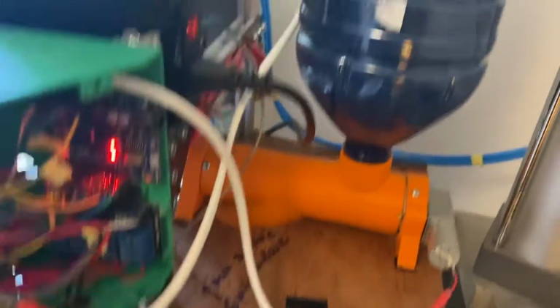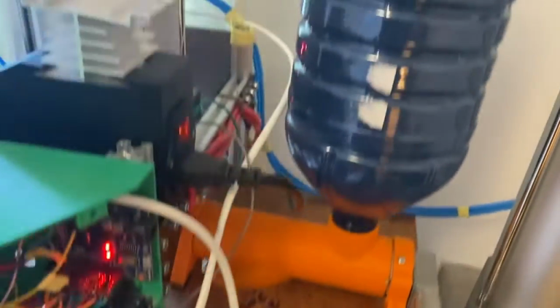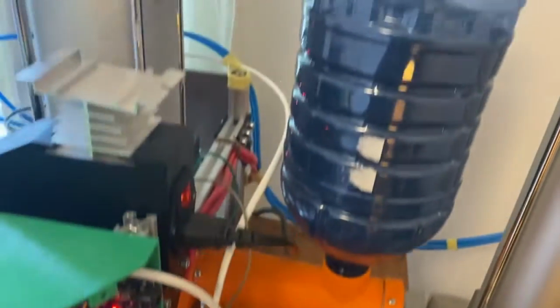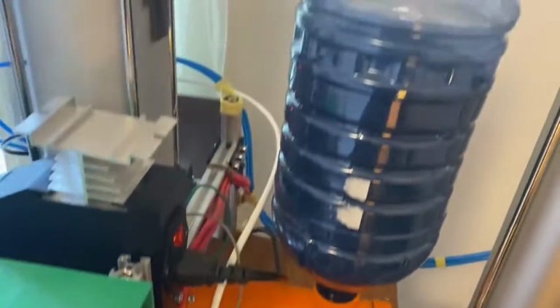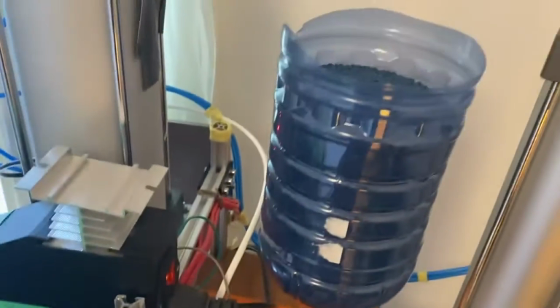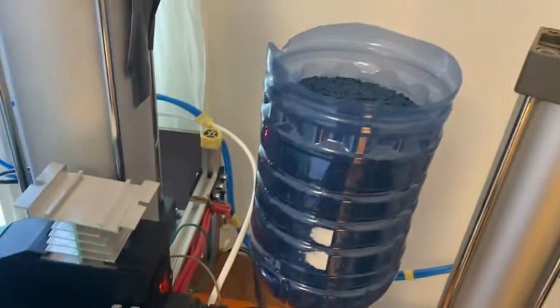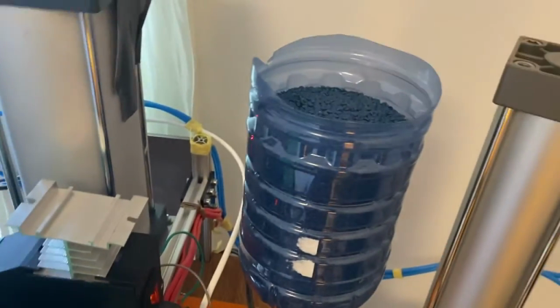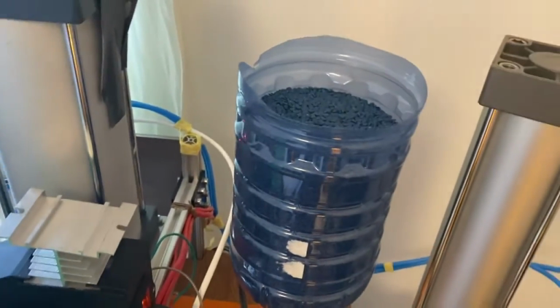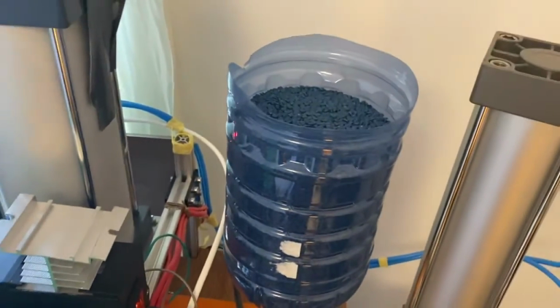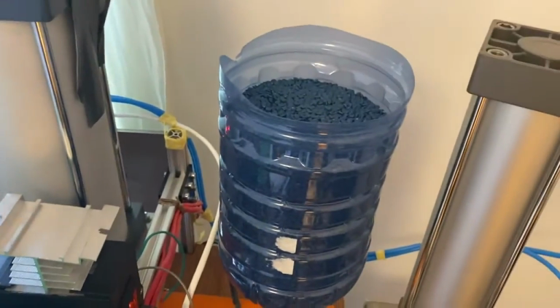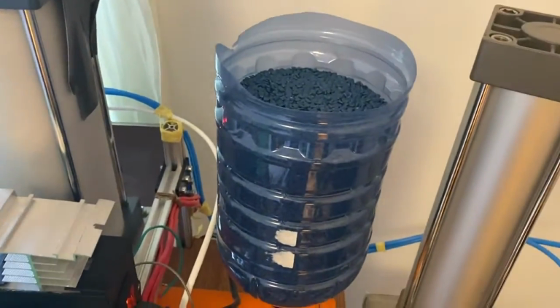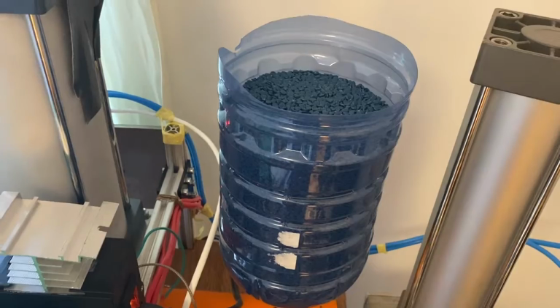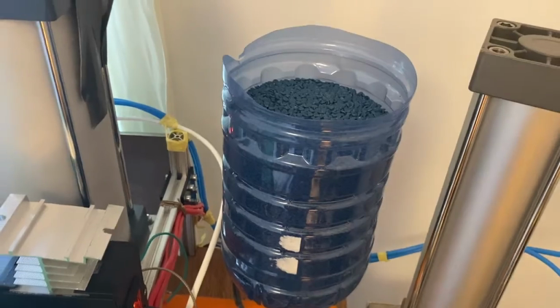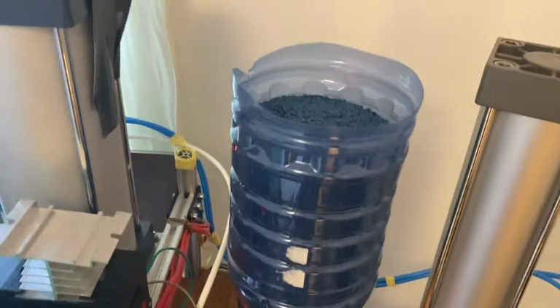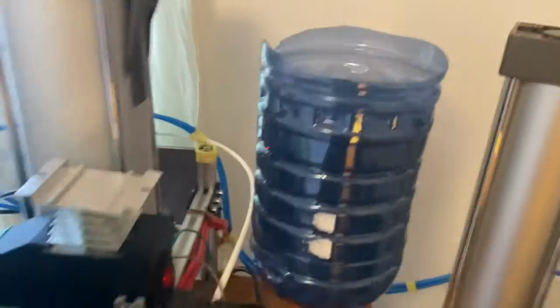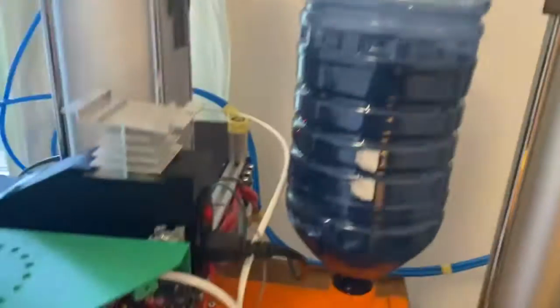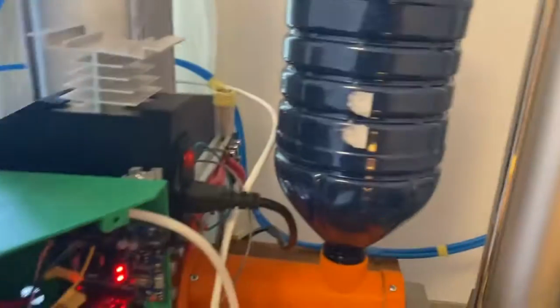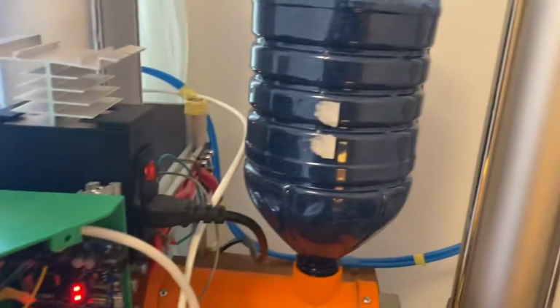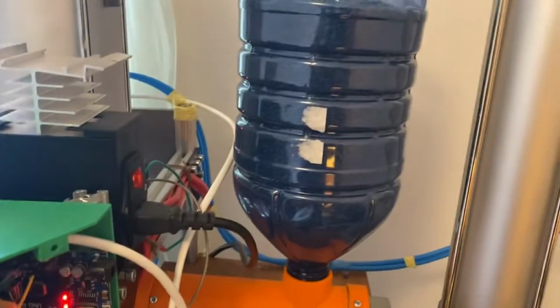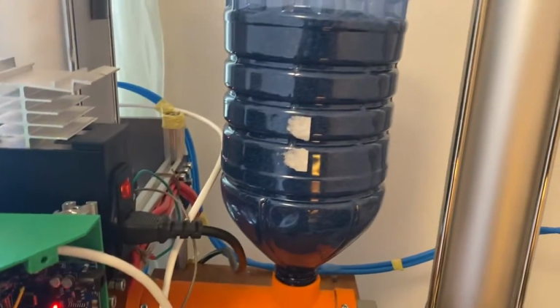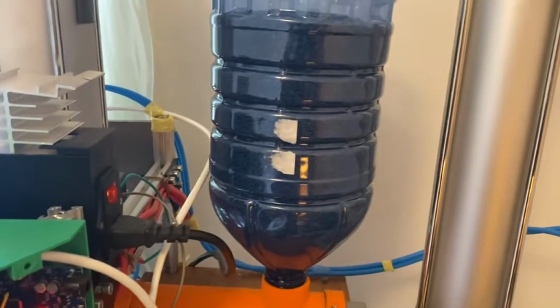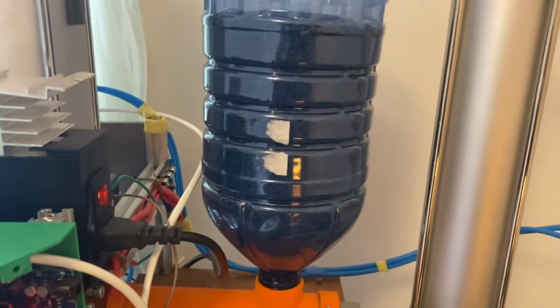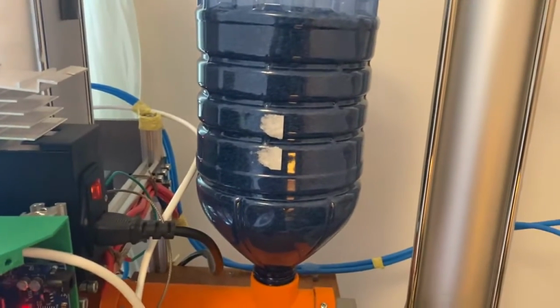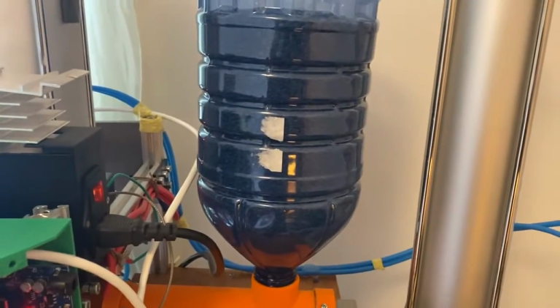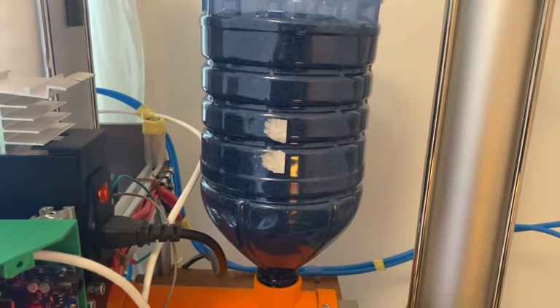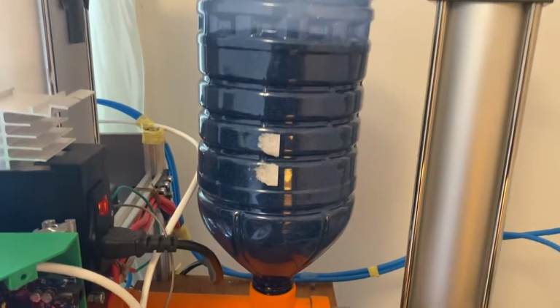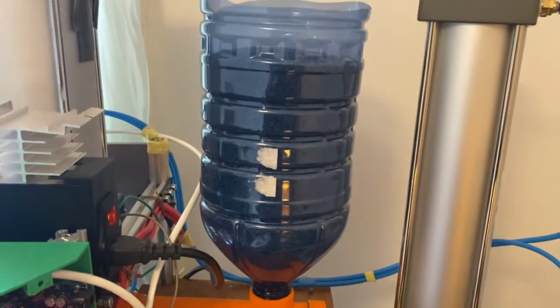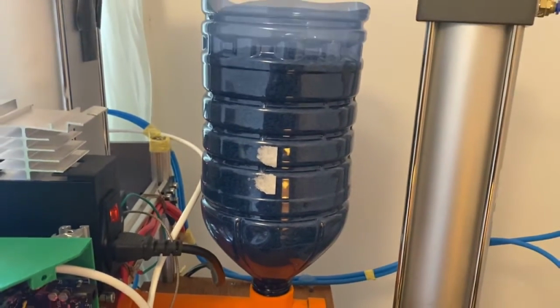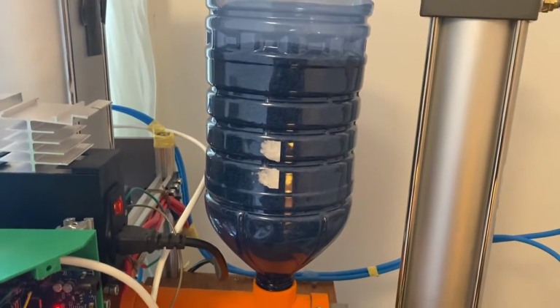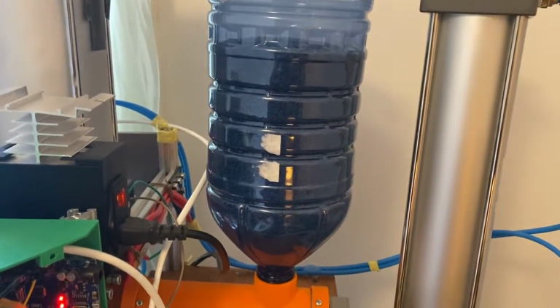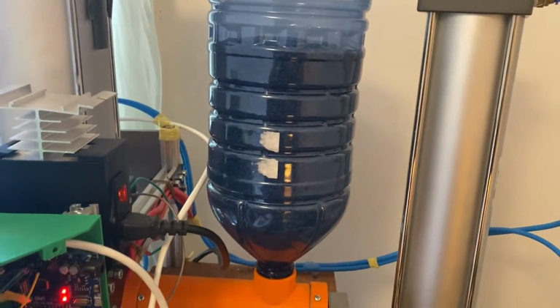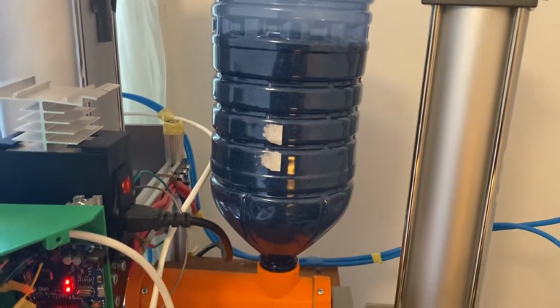There's the auger and the hopper — that hopper bin lasts me about five or six hours.